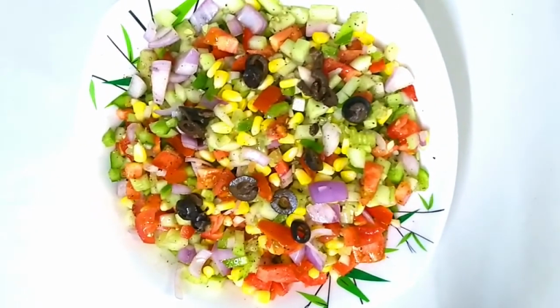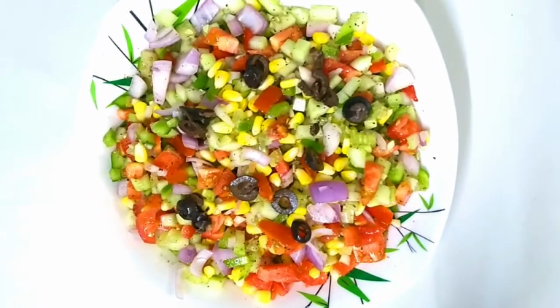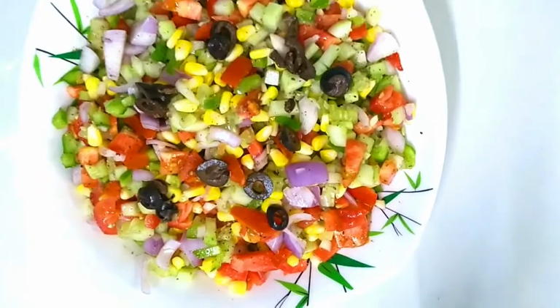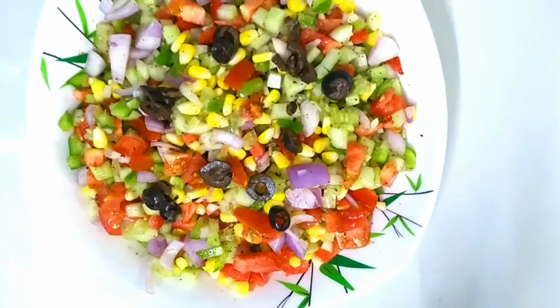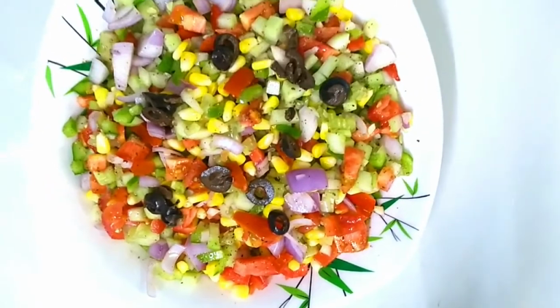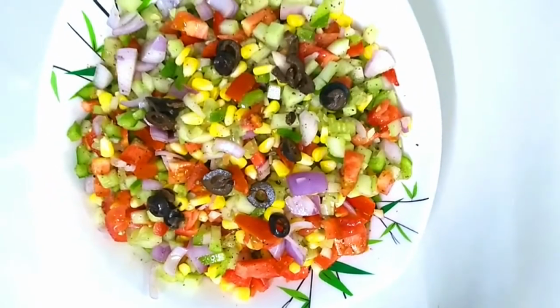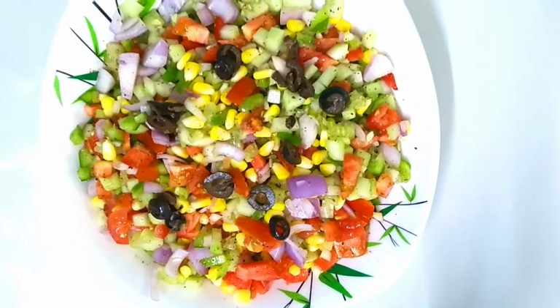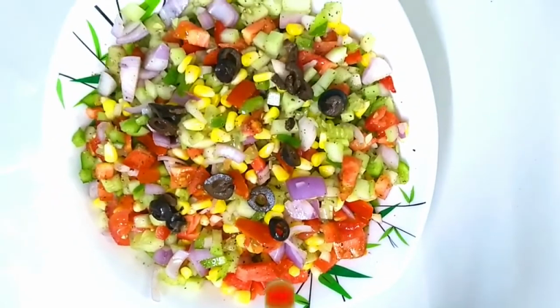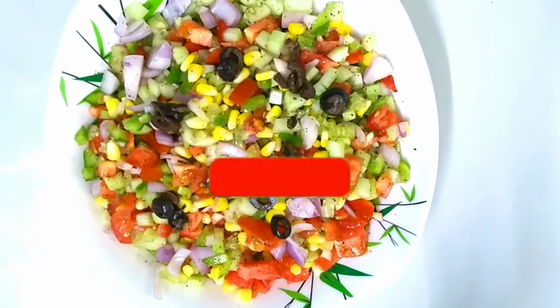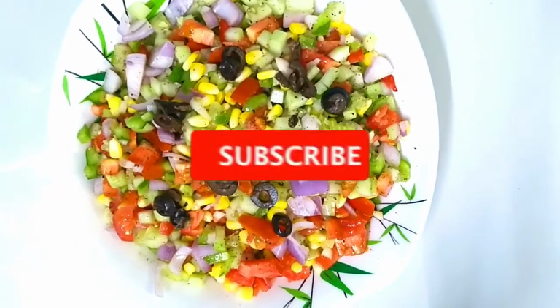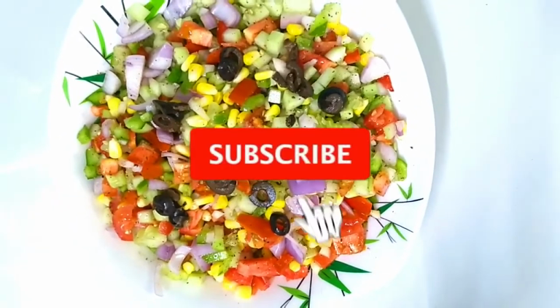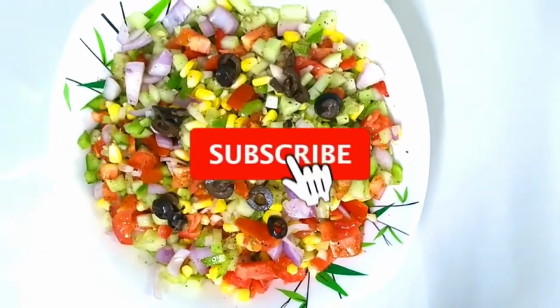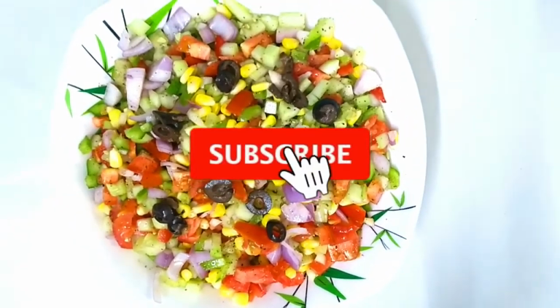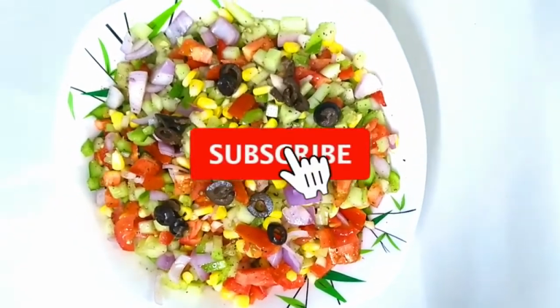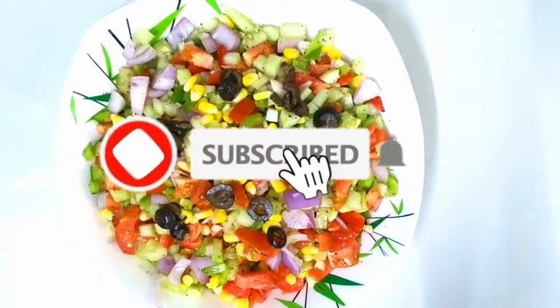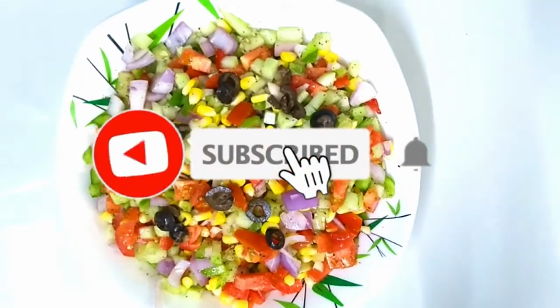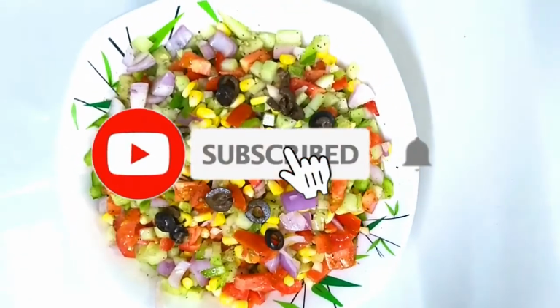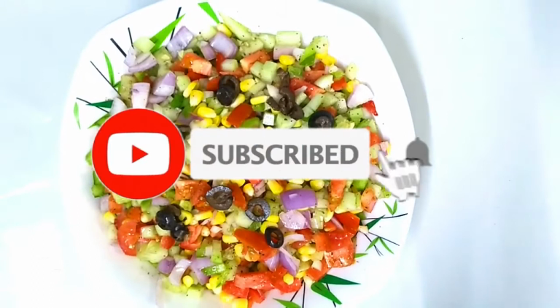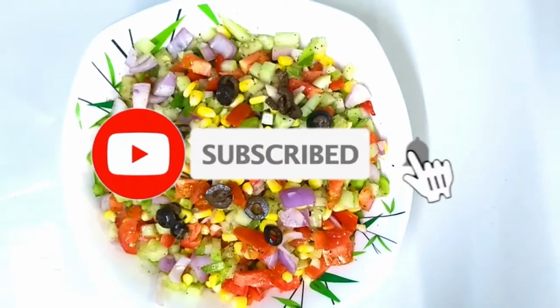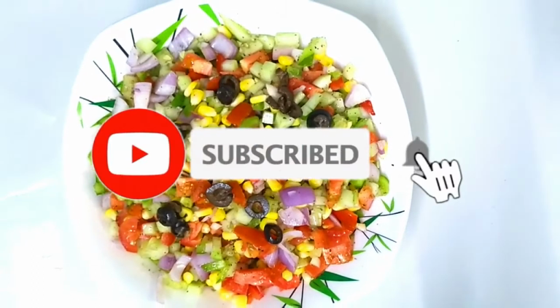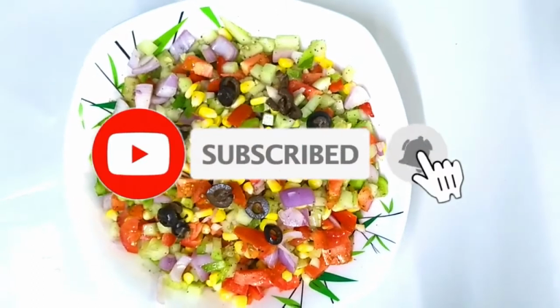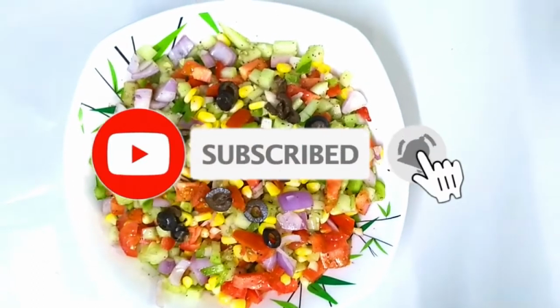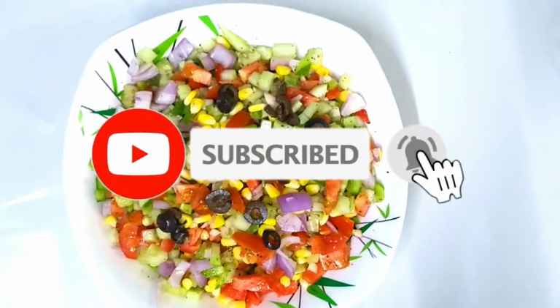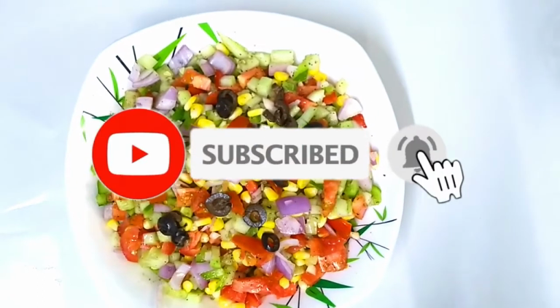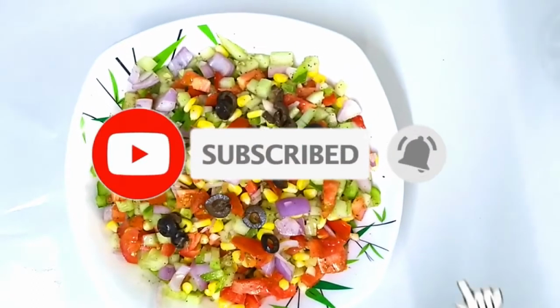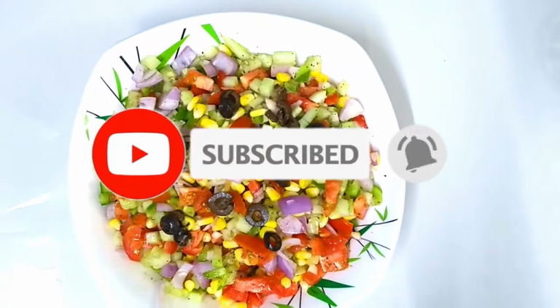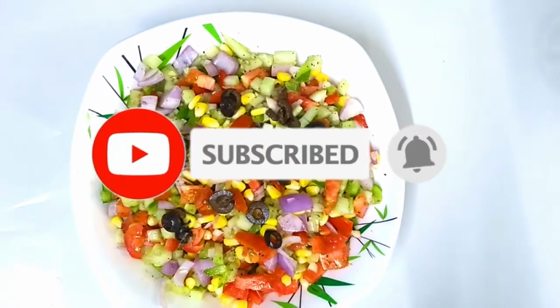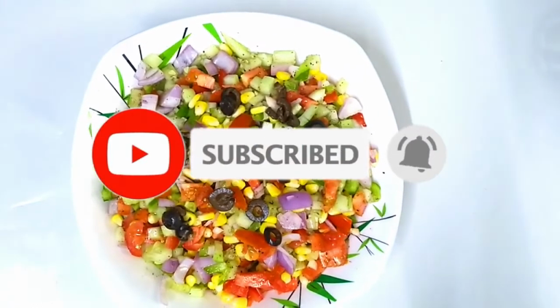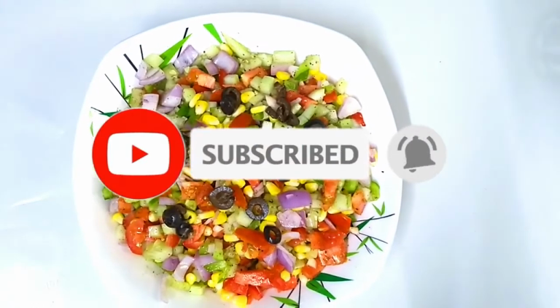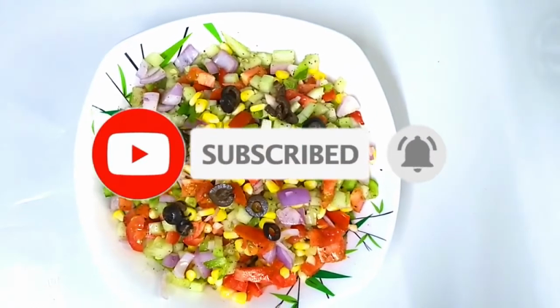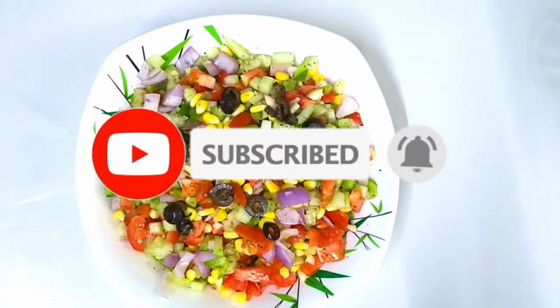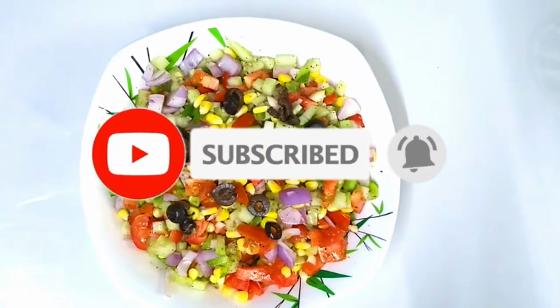Please like and subscribe to our channel and share it with you.